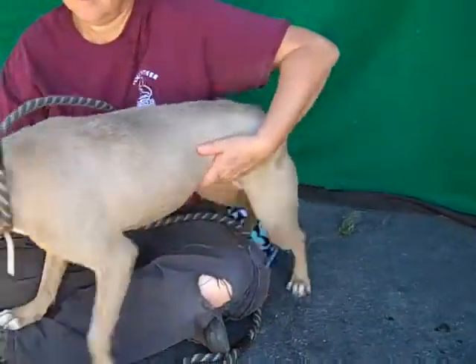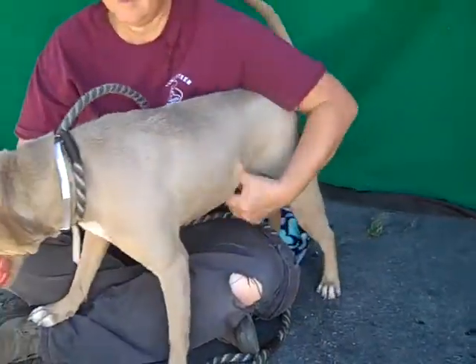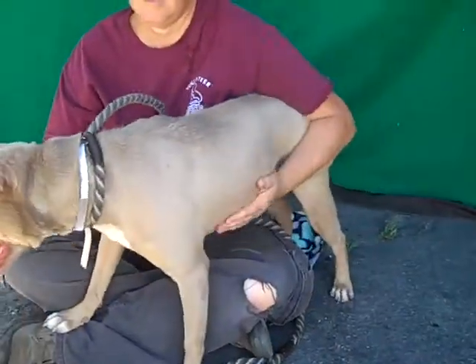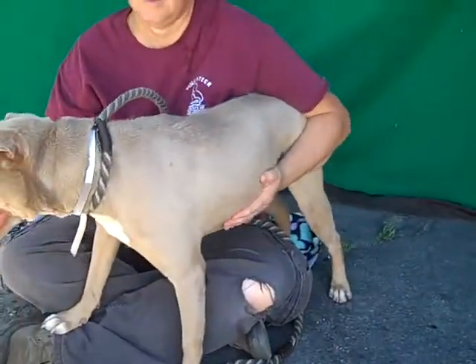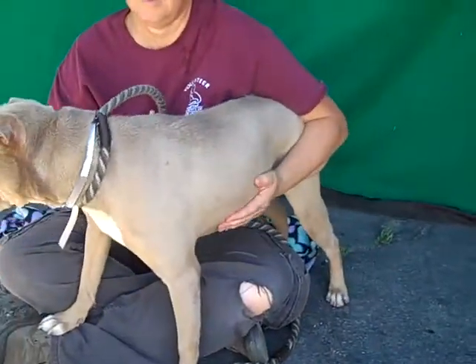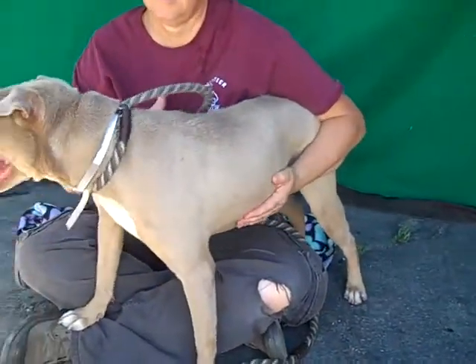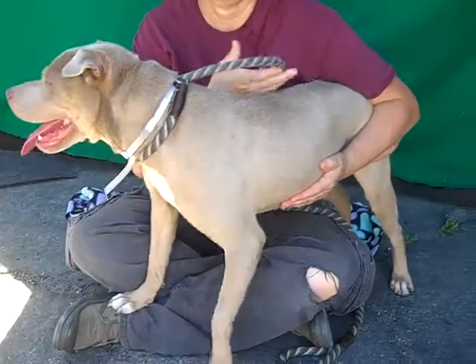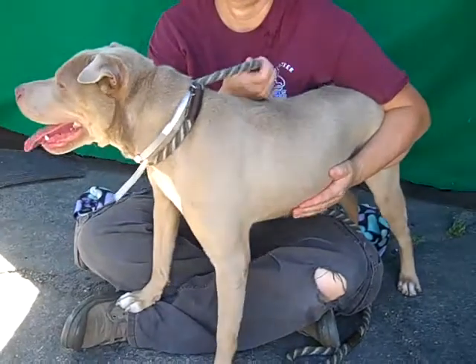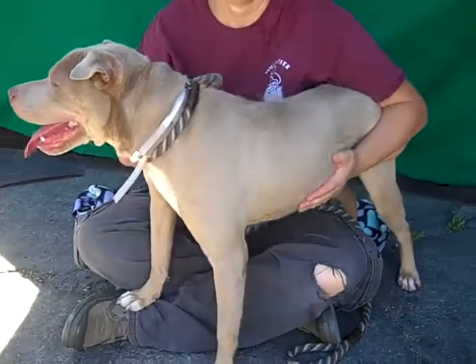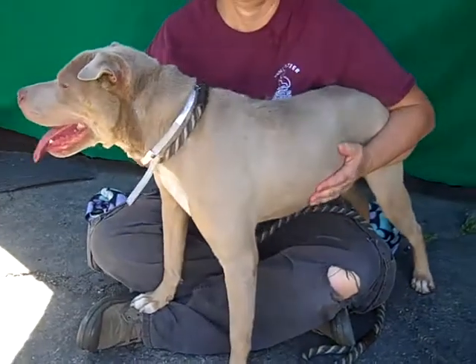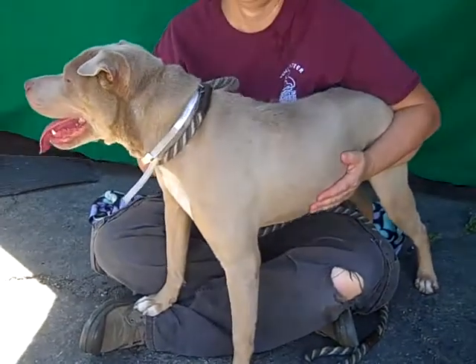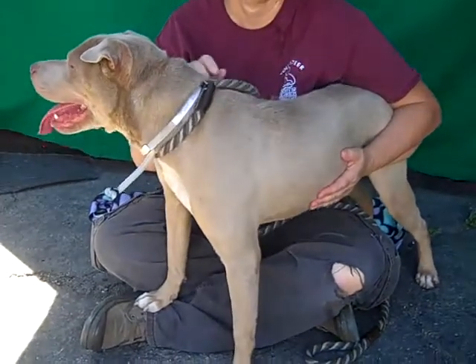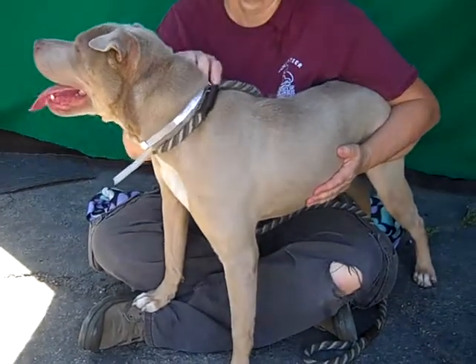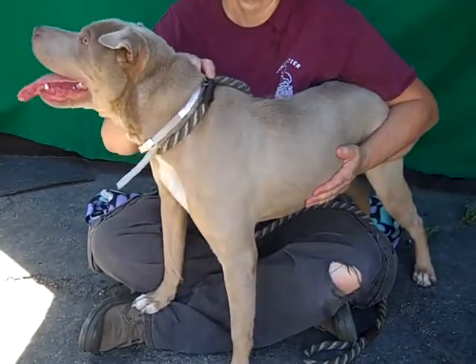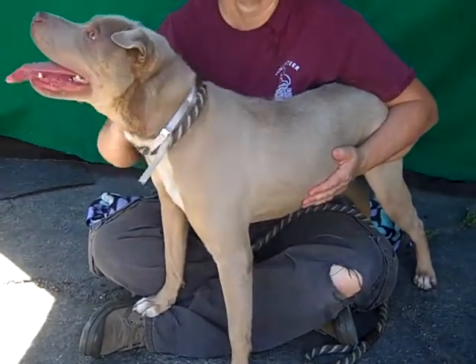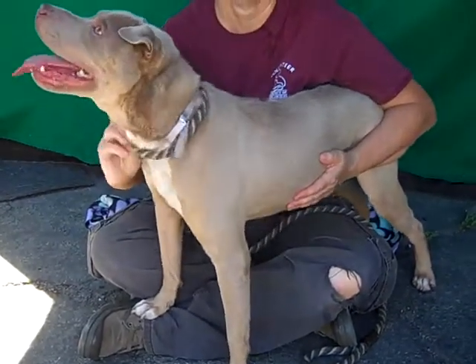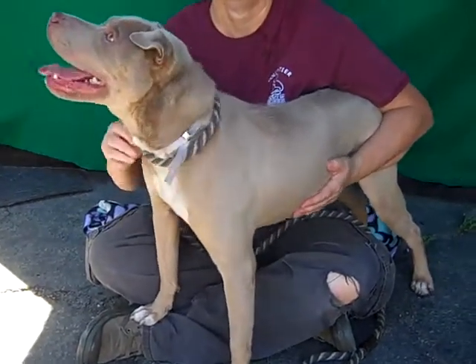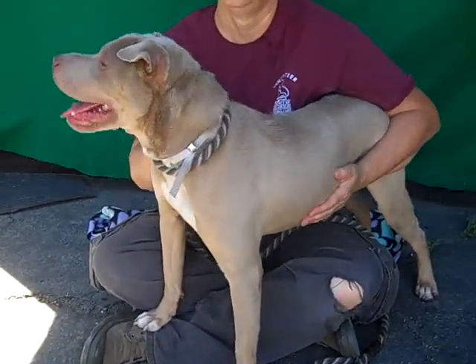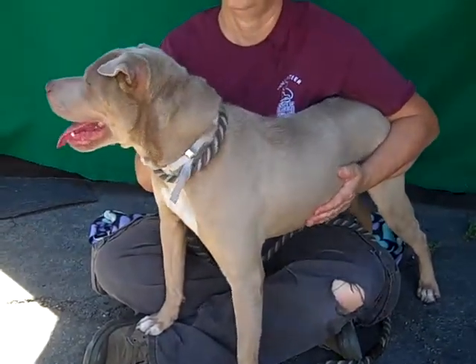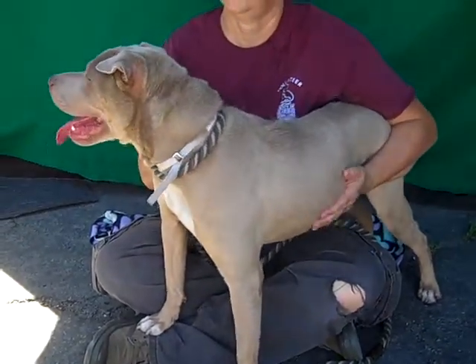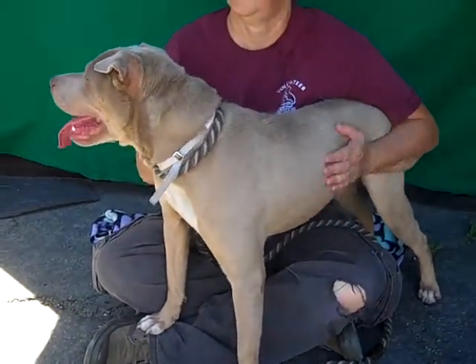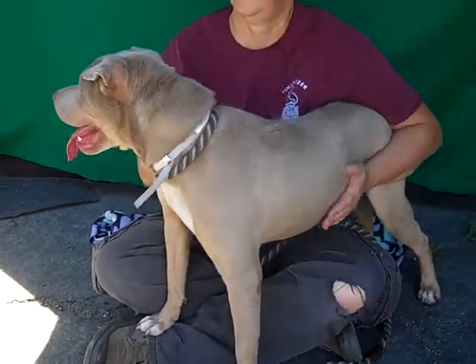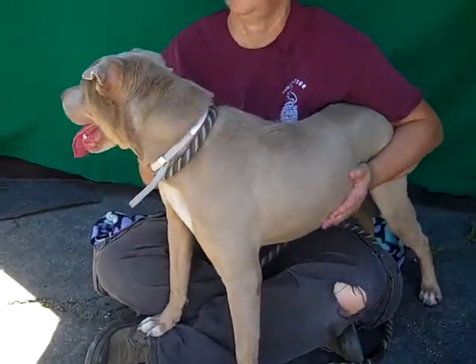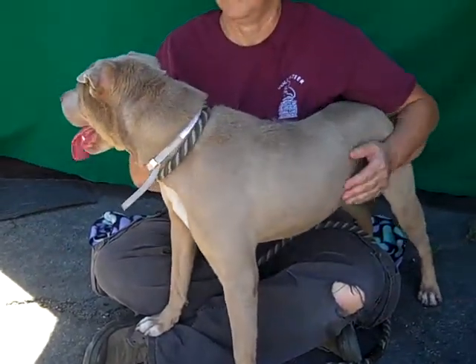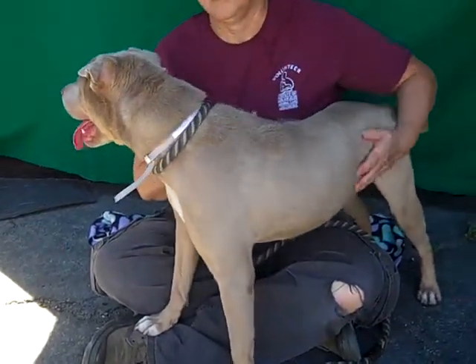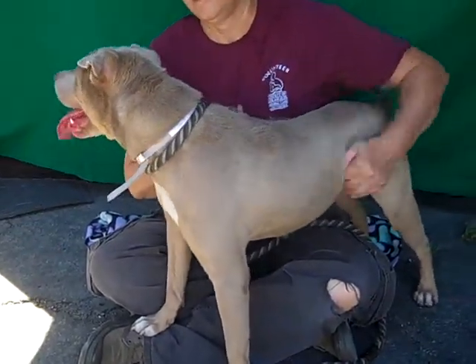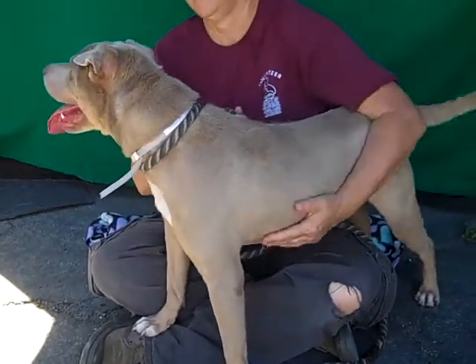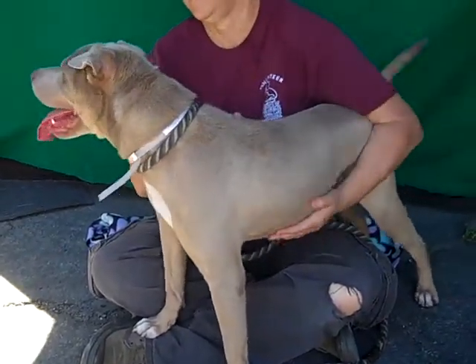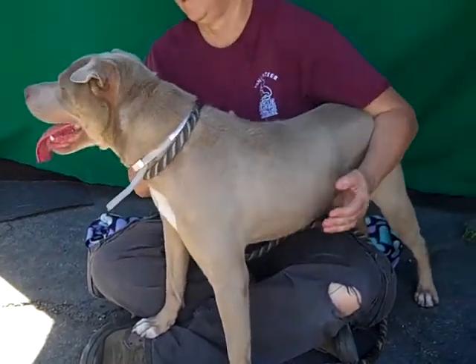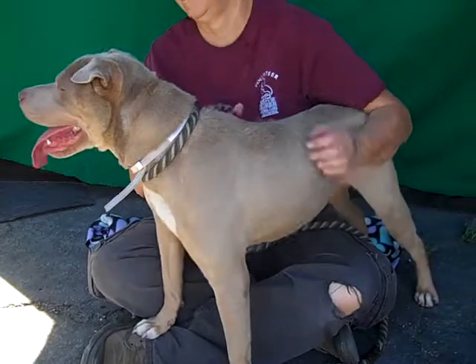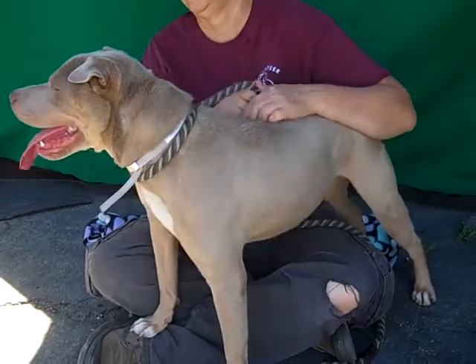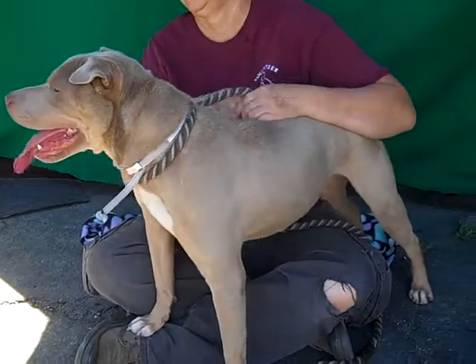She knows sit and down — she knows her commands. We had her sitting out here. I don't know if she'll do it right now; she's excited by the noise that's going on behind us.